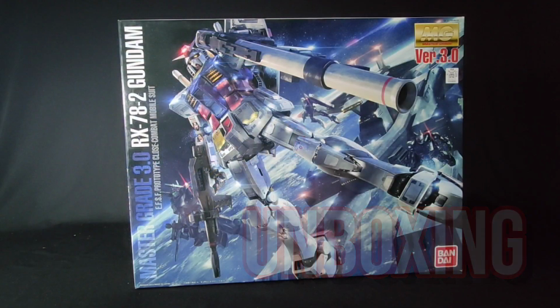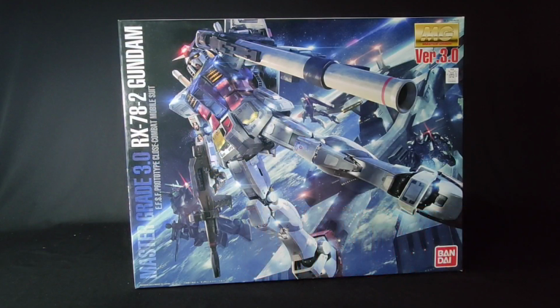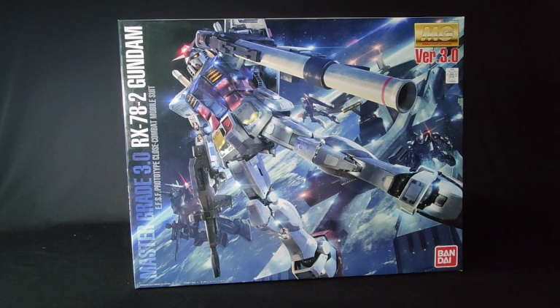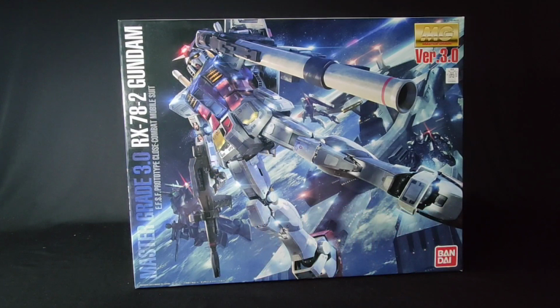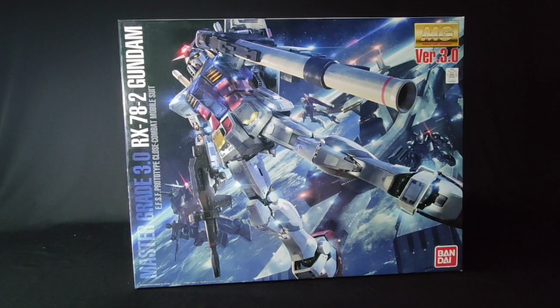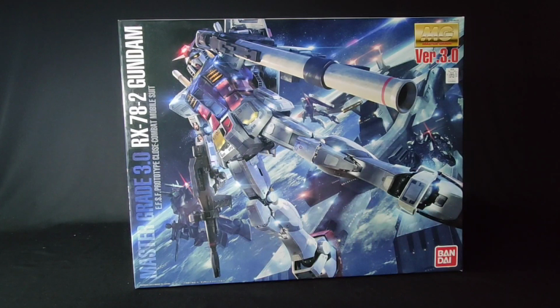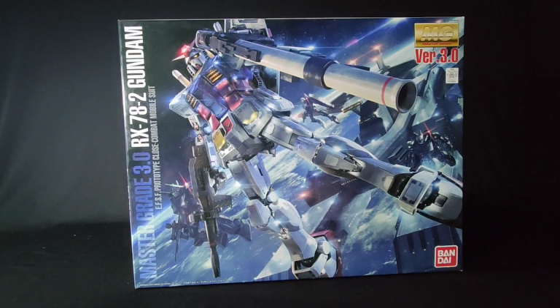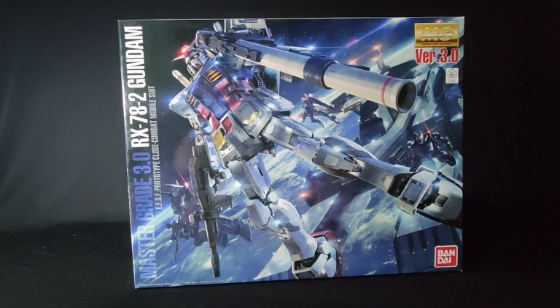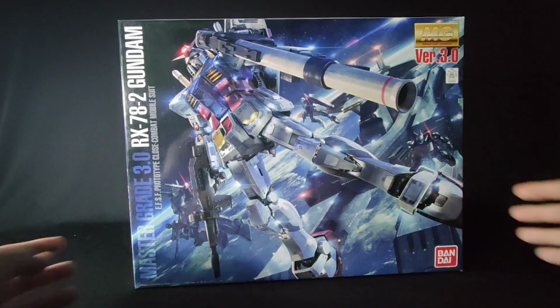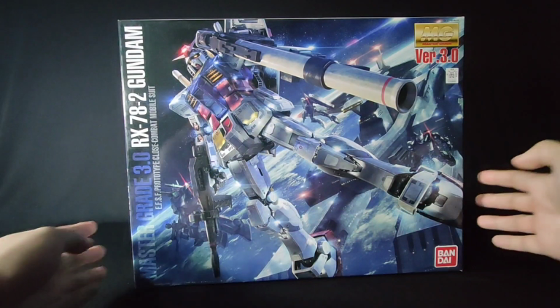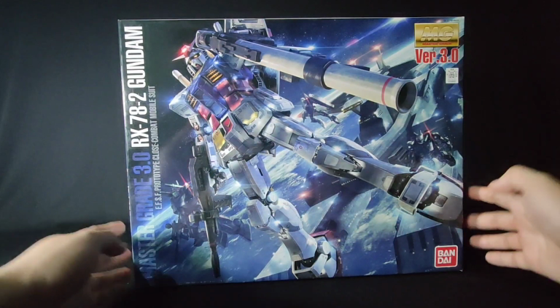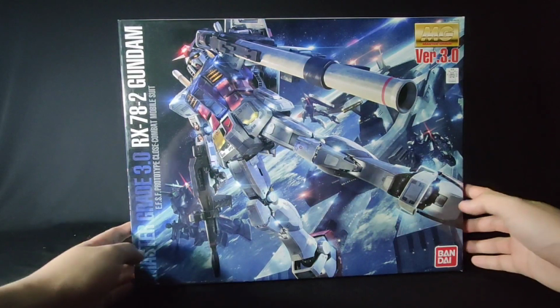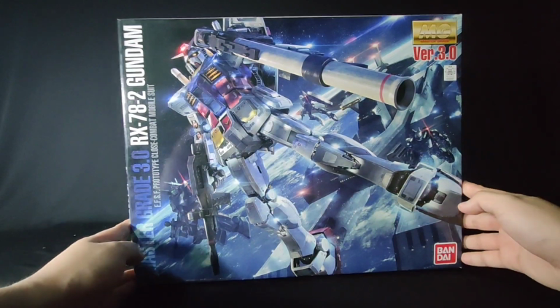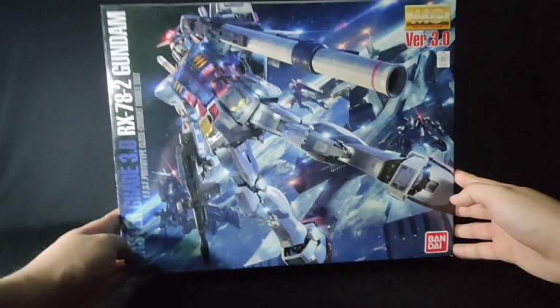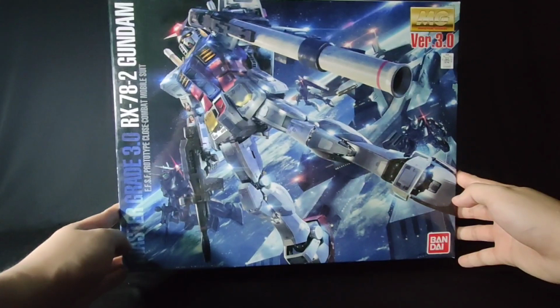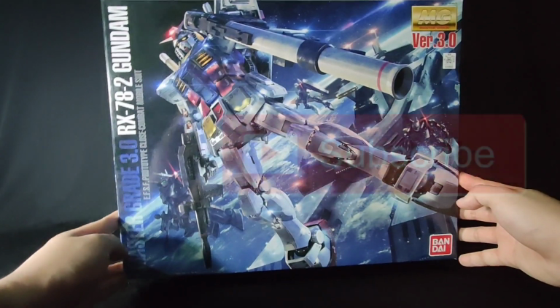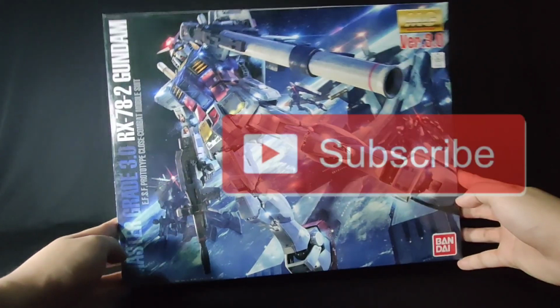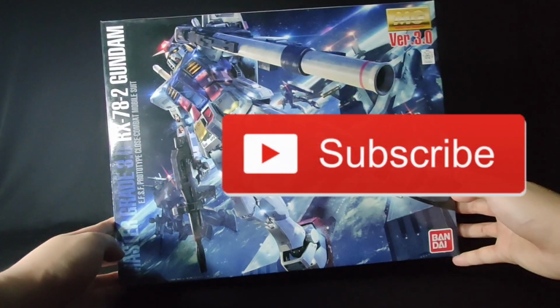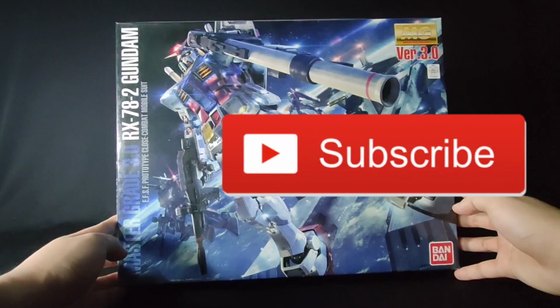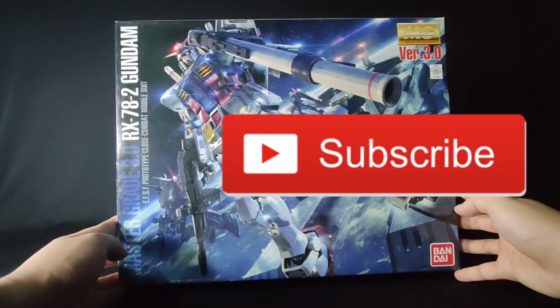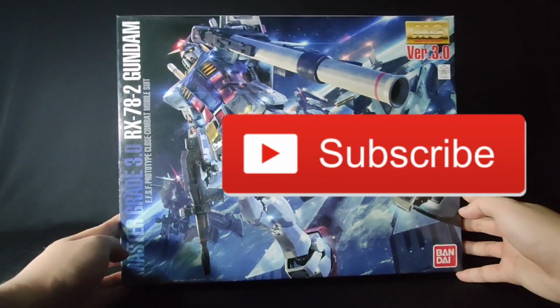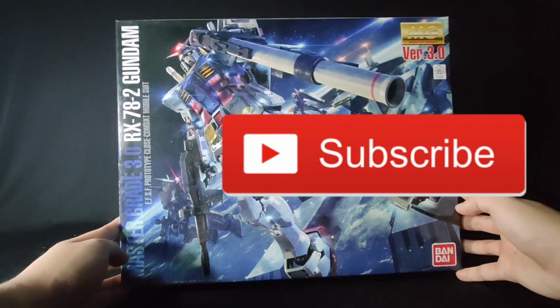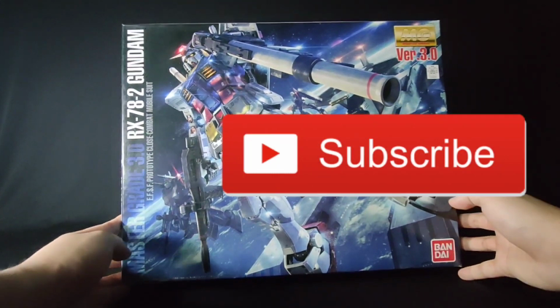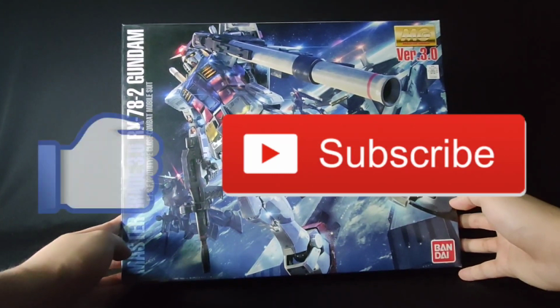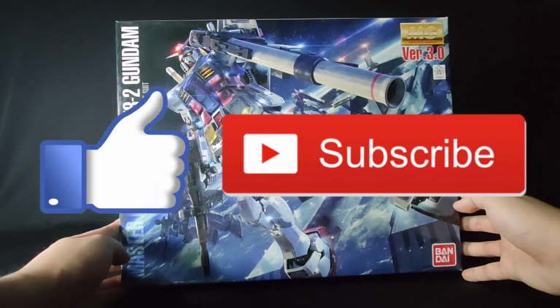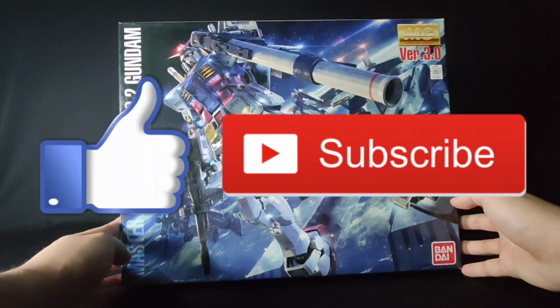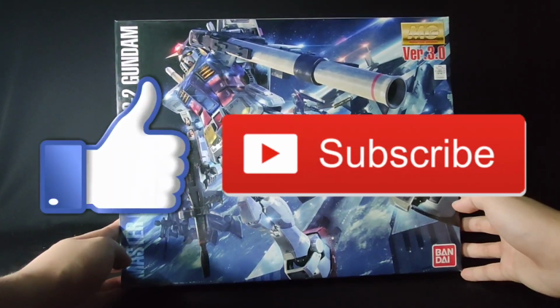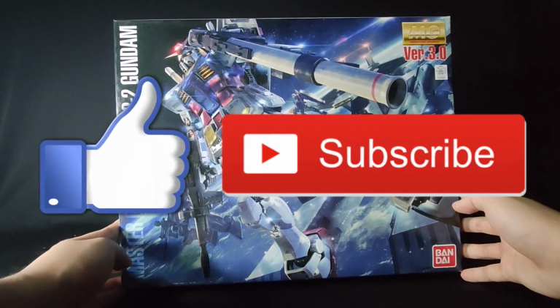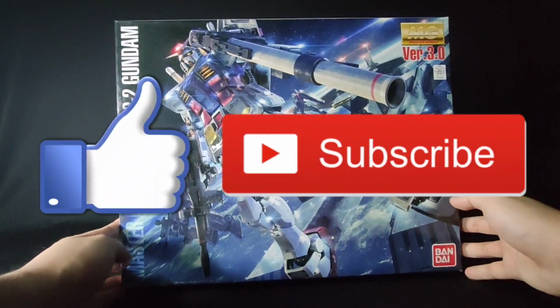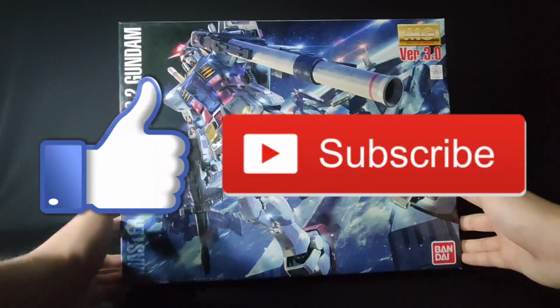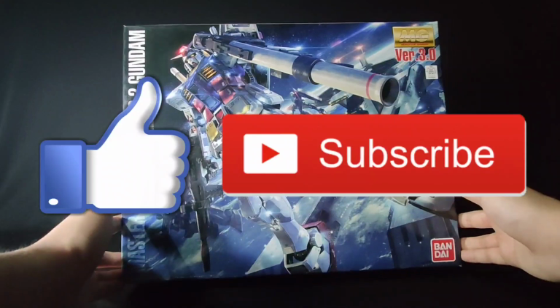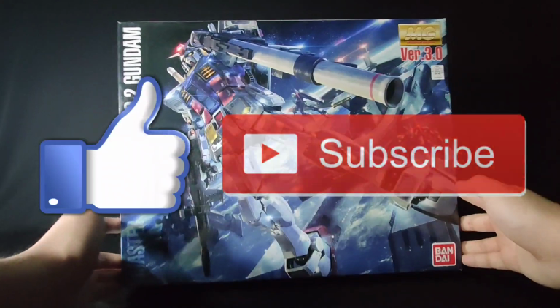I'll be making a review of this kit as well, so be sure to click that subscribe button to see that review when it goes live.